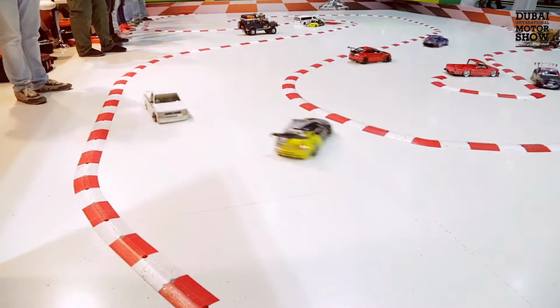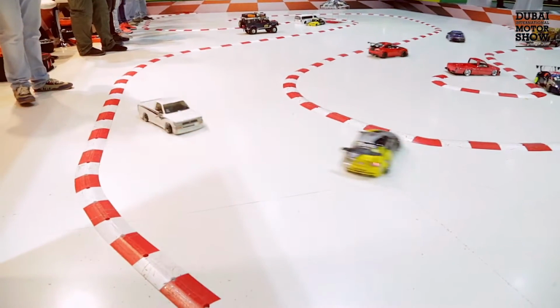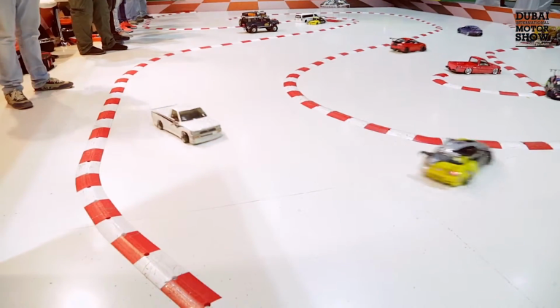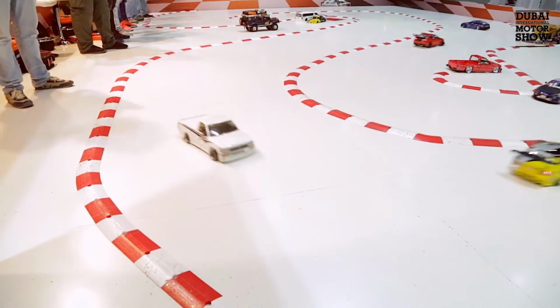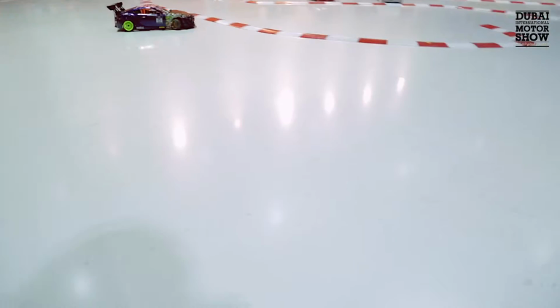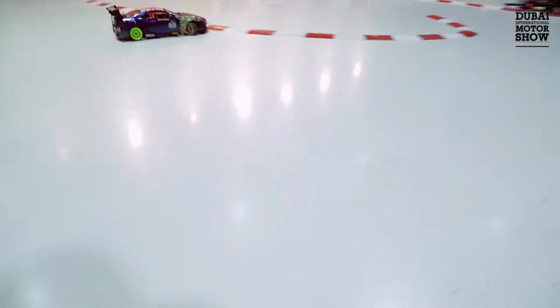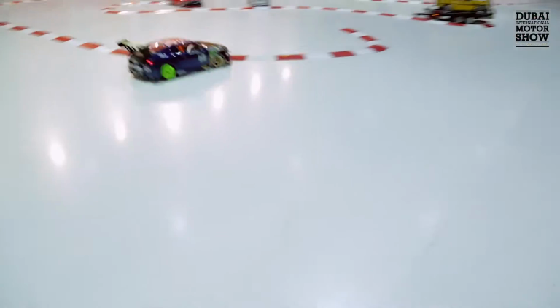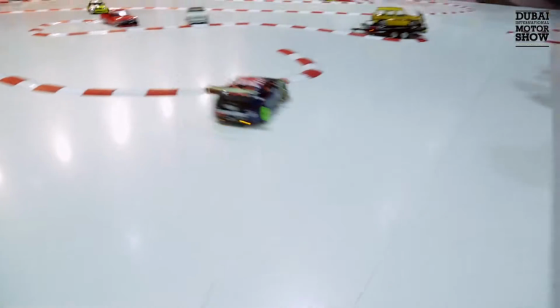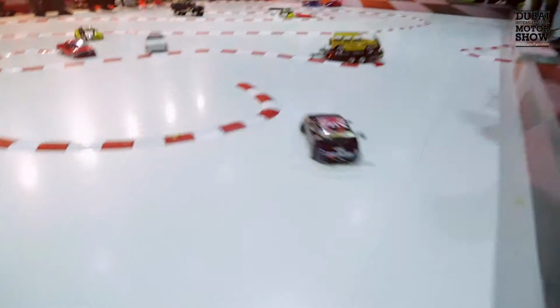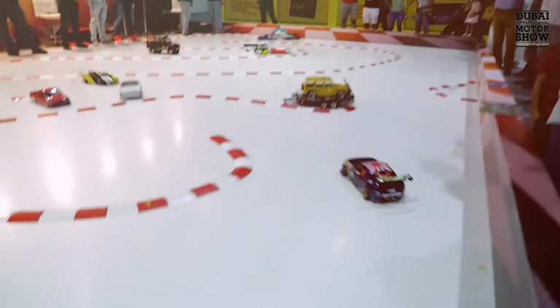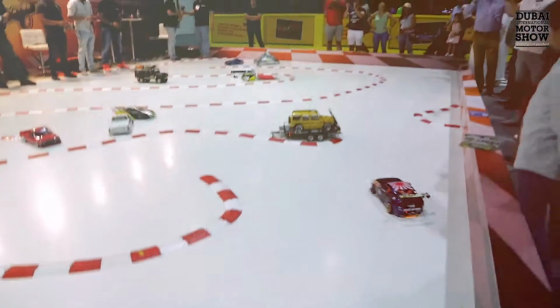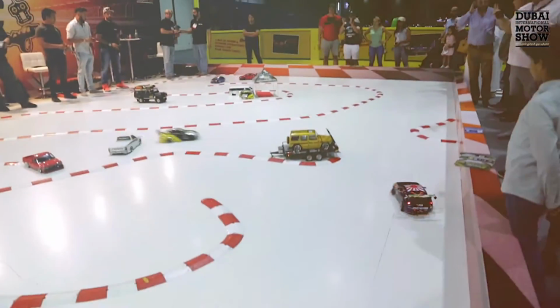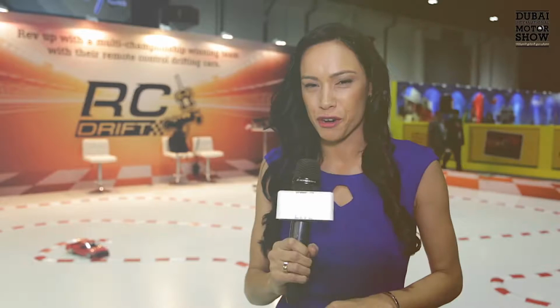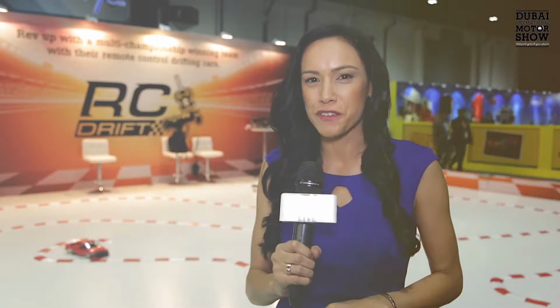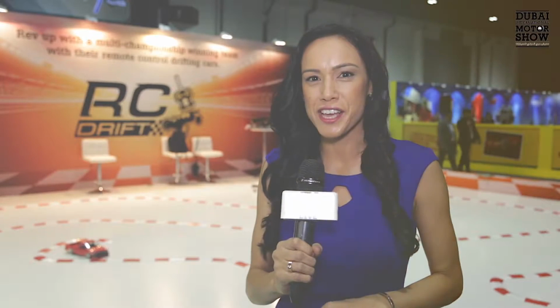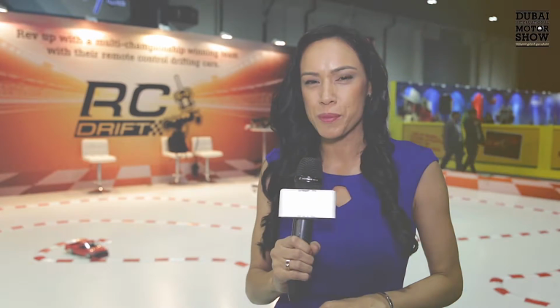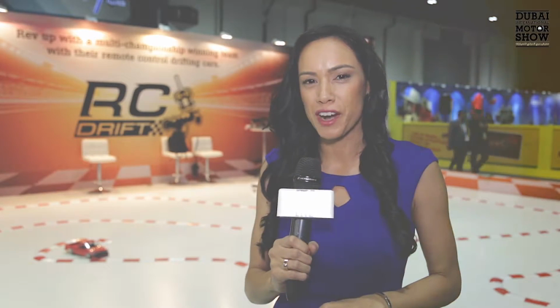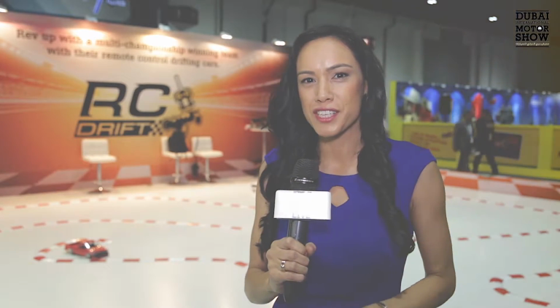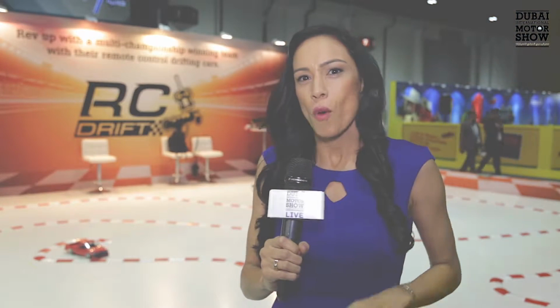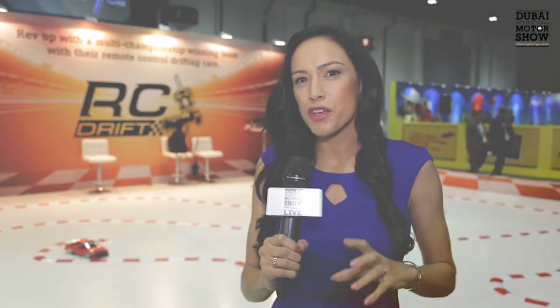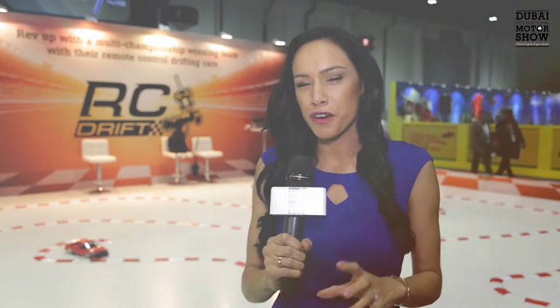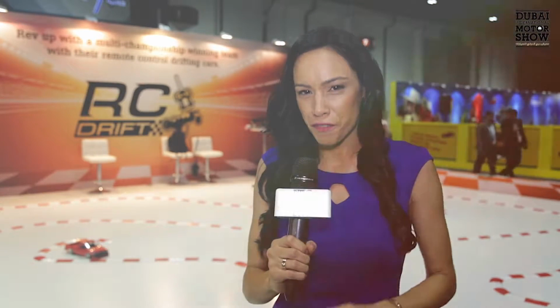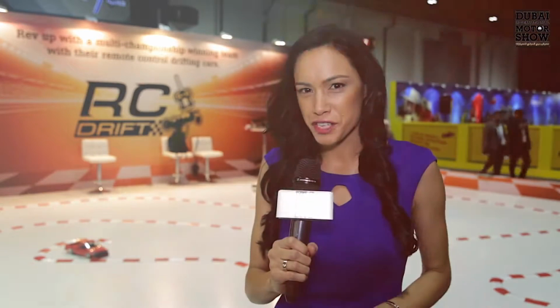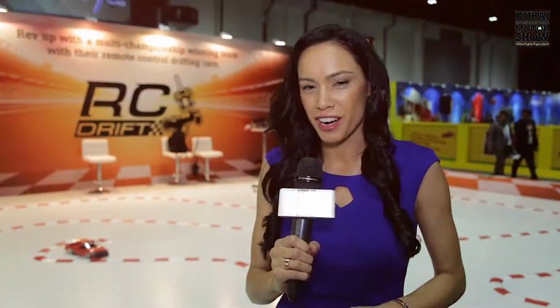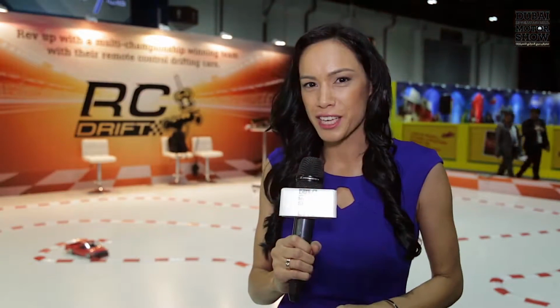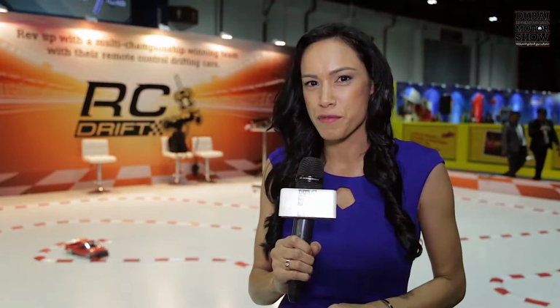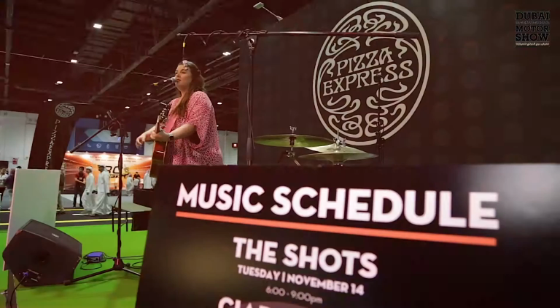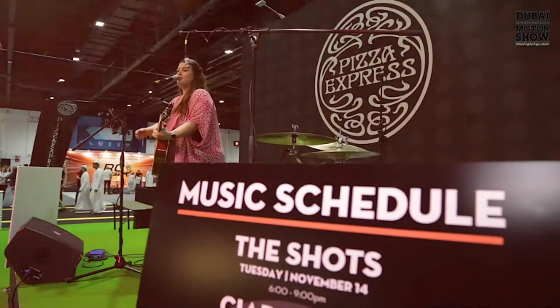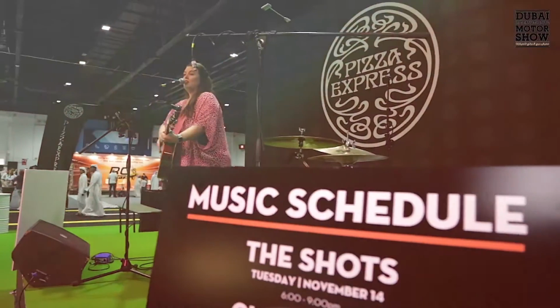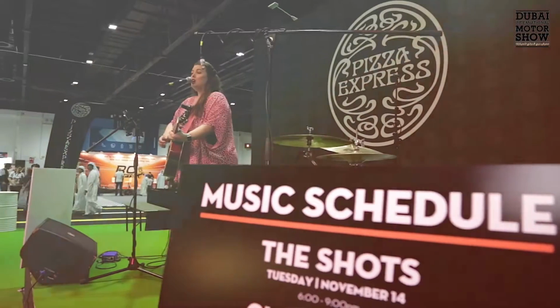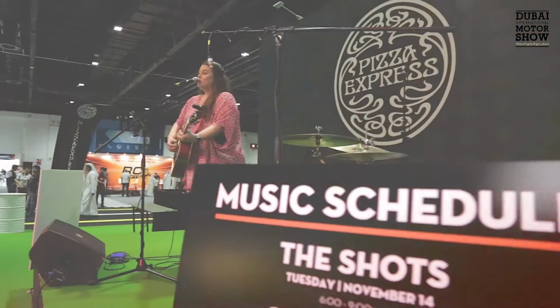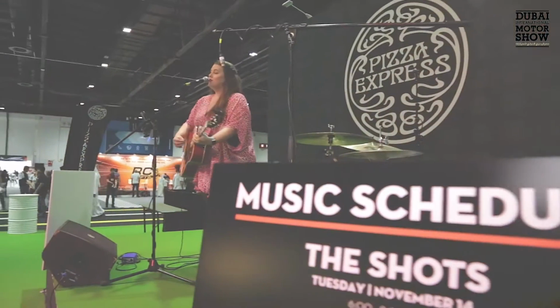Let the kids young and old try our remote control drifting experience while you refresh and relax with music by Pizza Express.